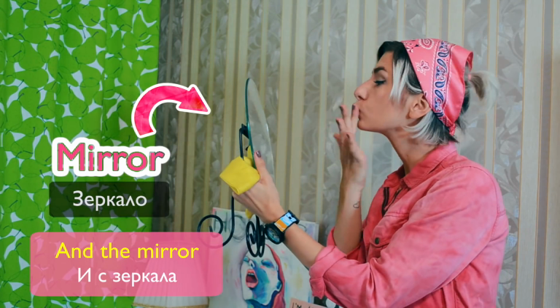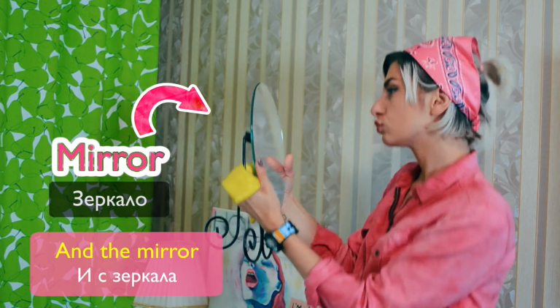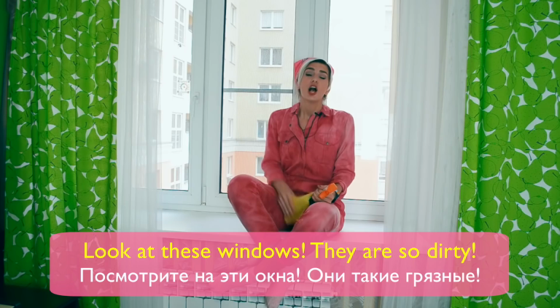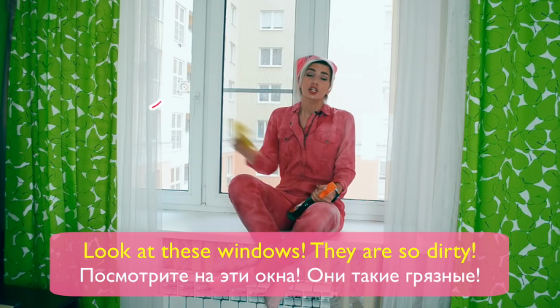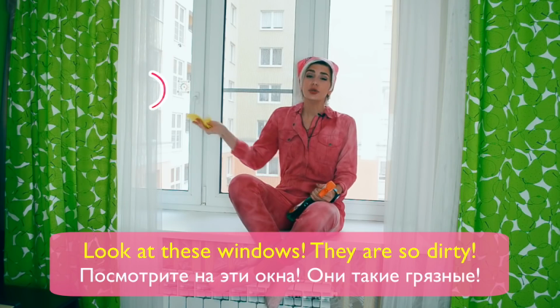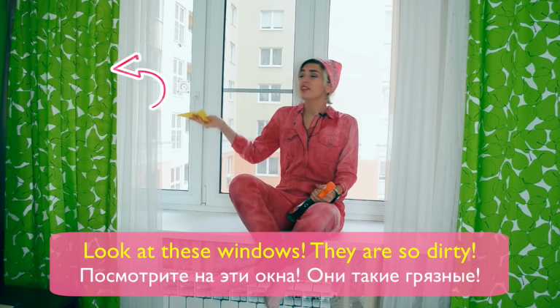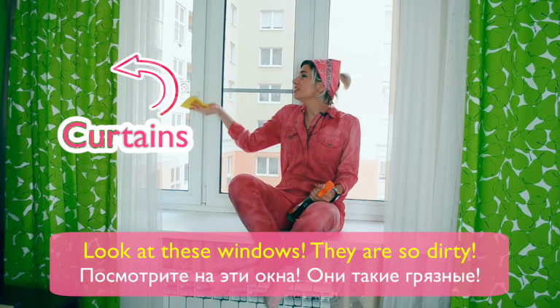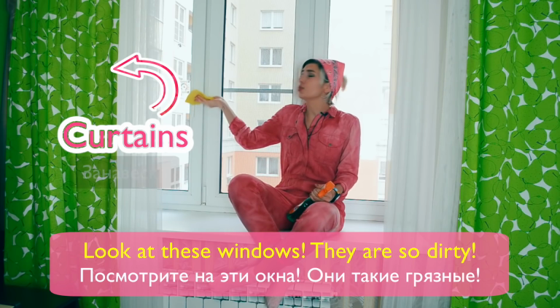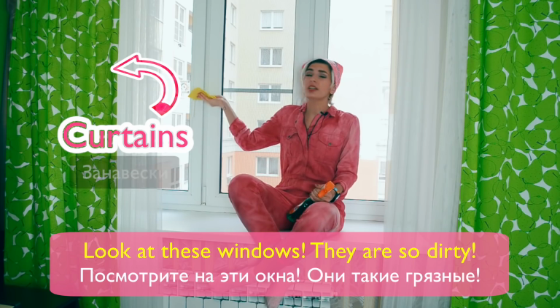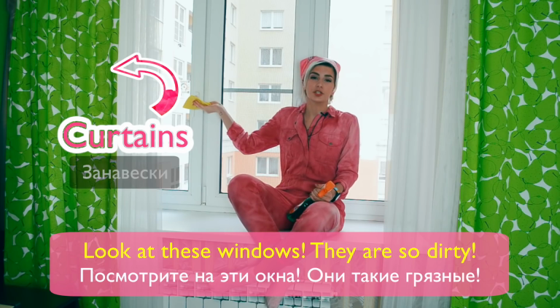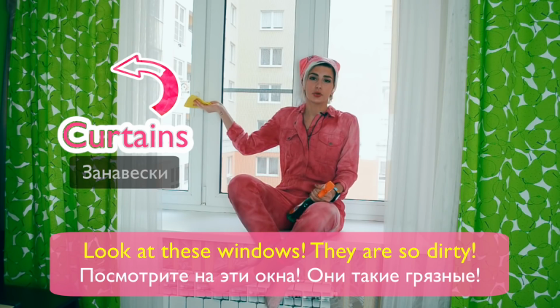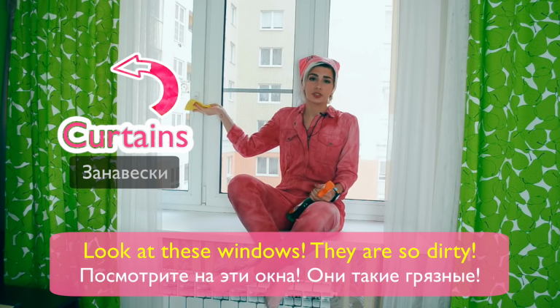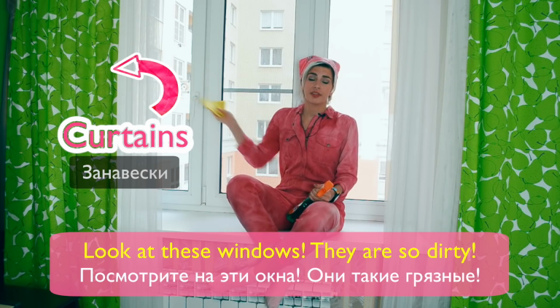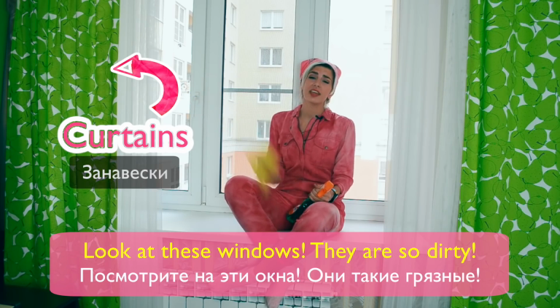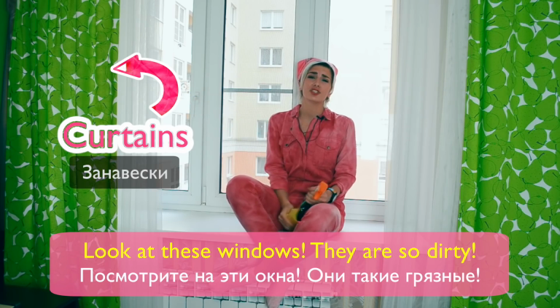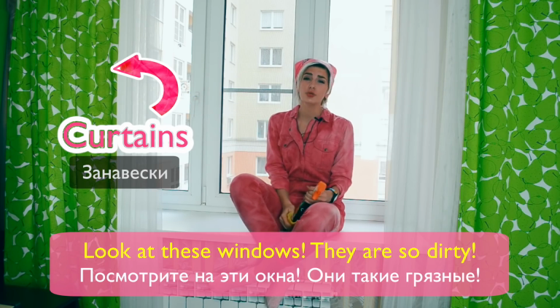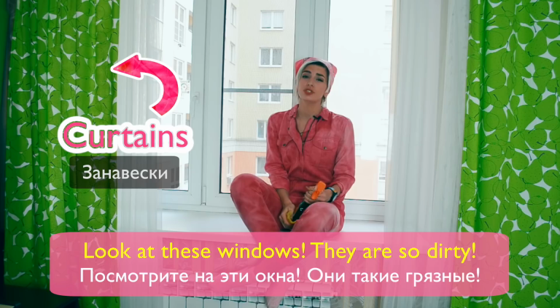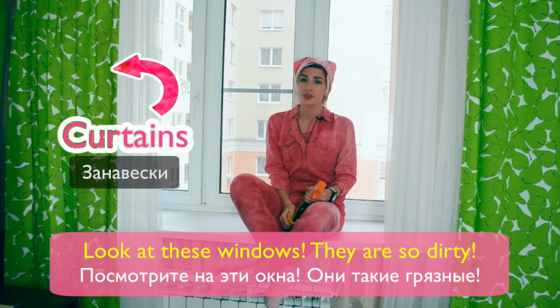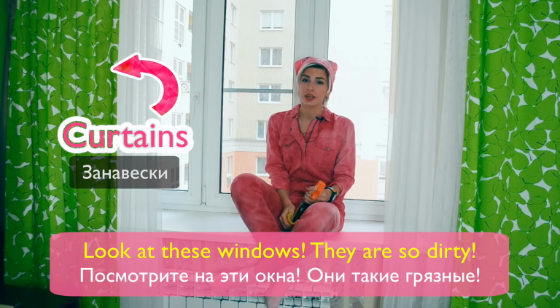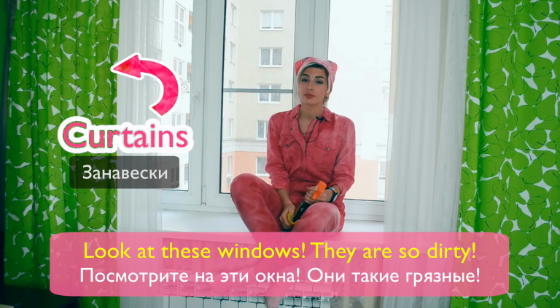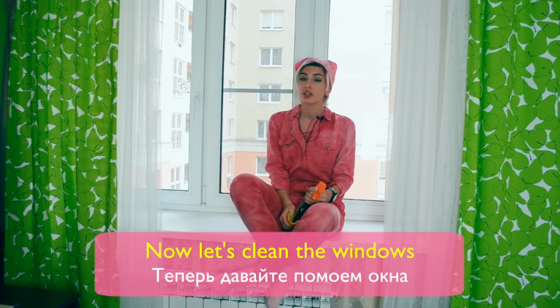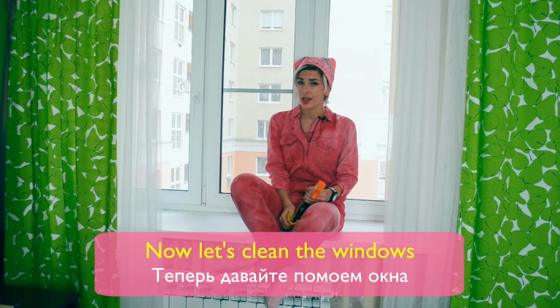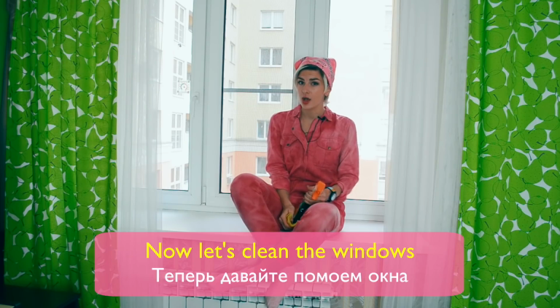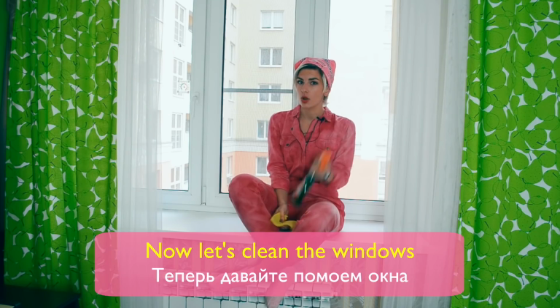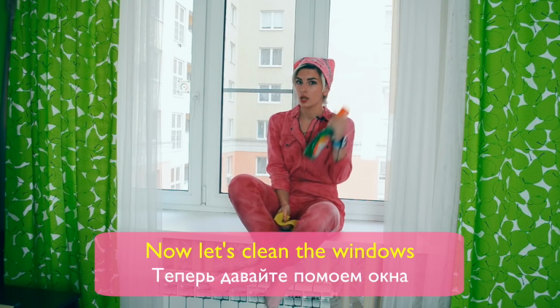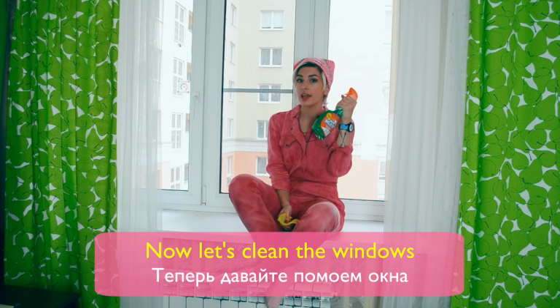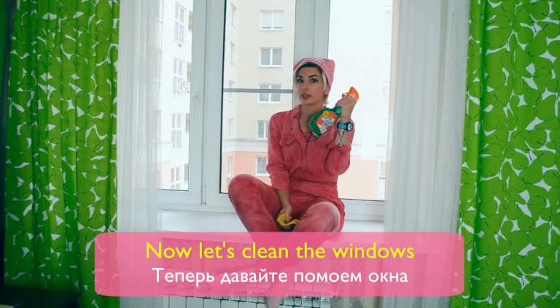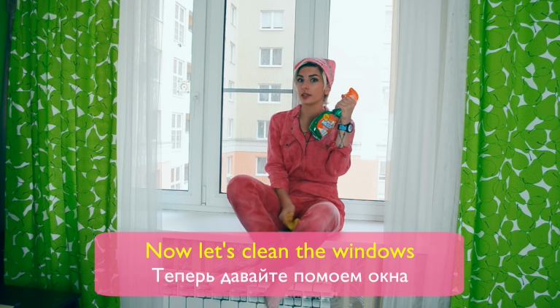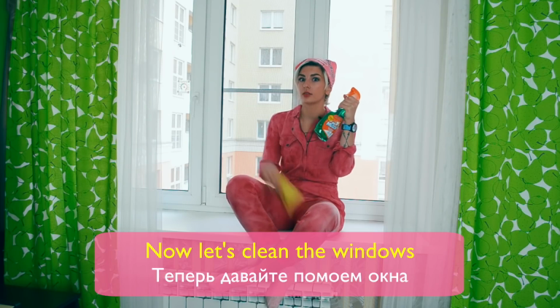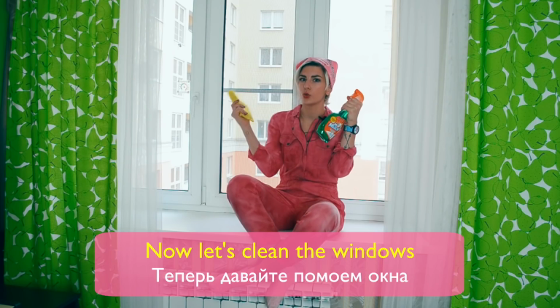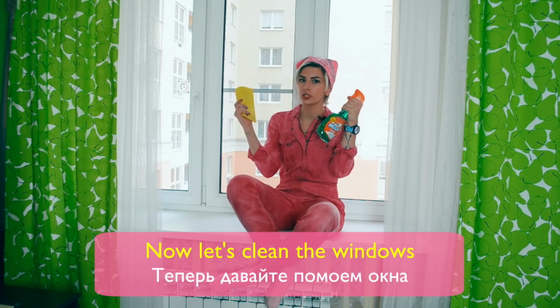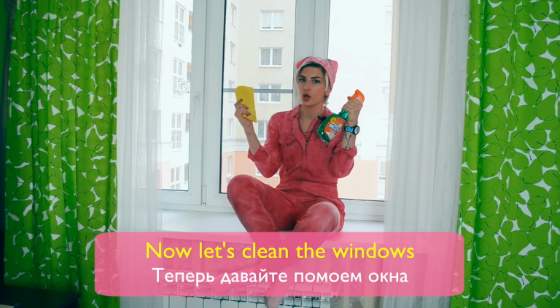Look at these windows! They're so dirty! Now let's clean the windows!